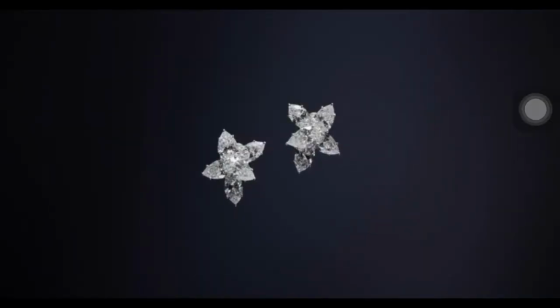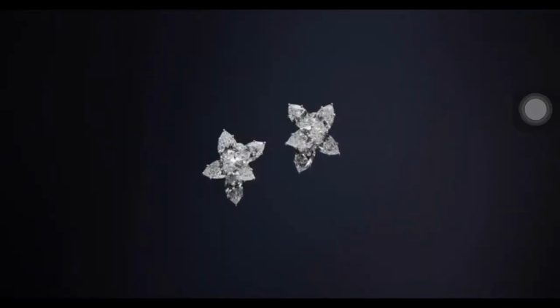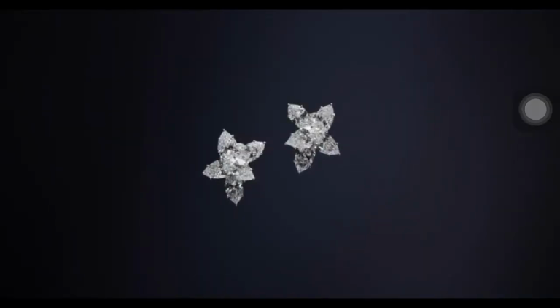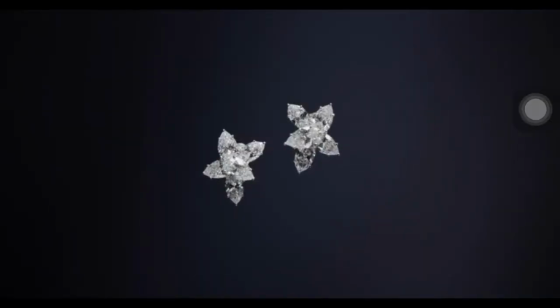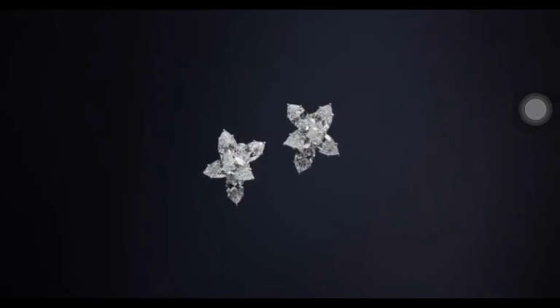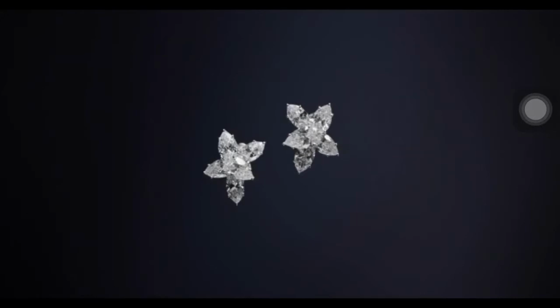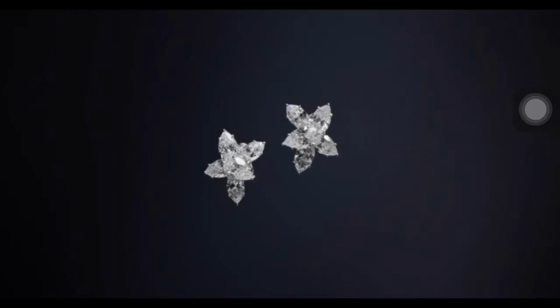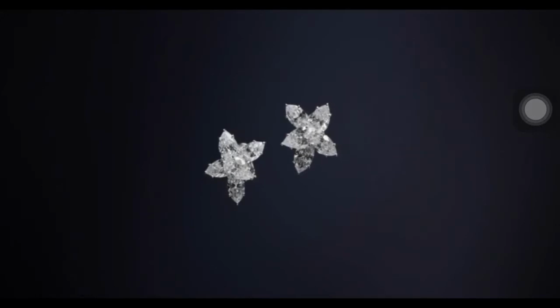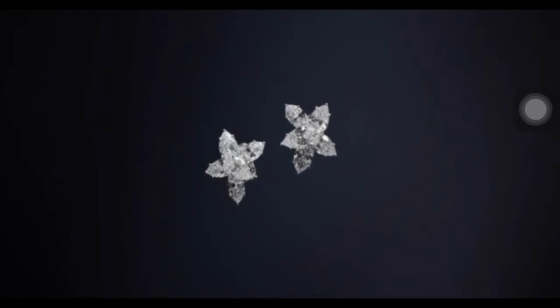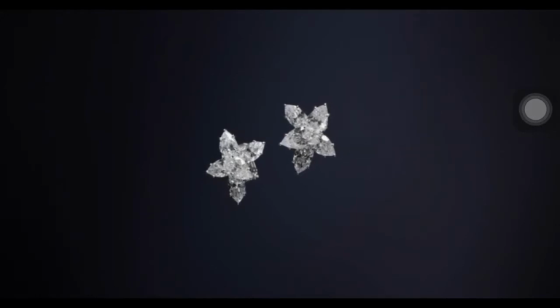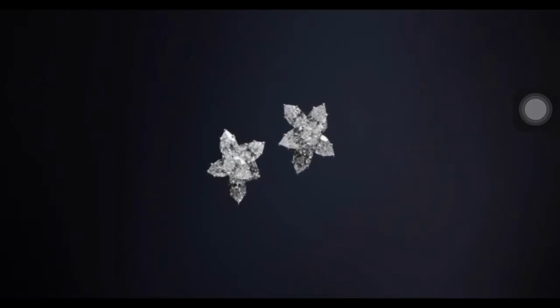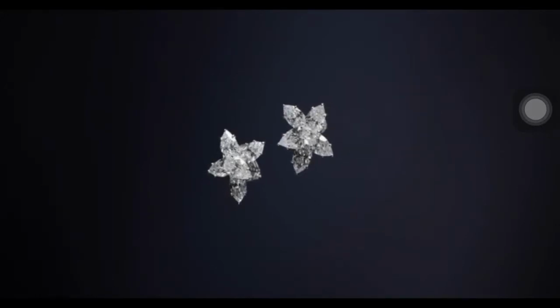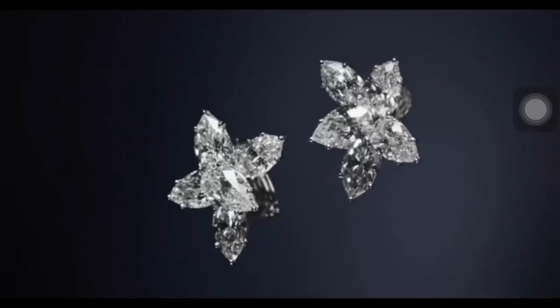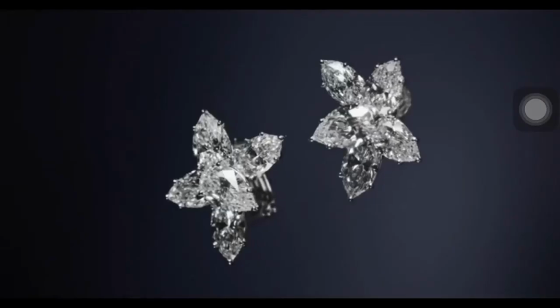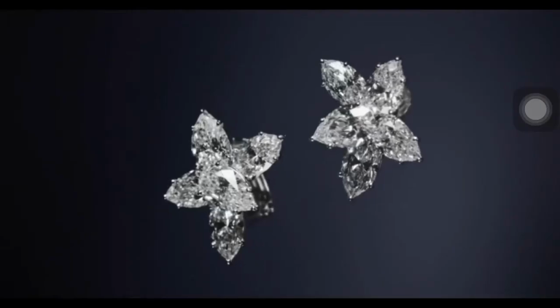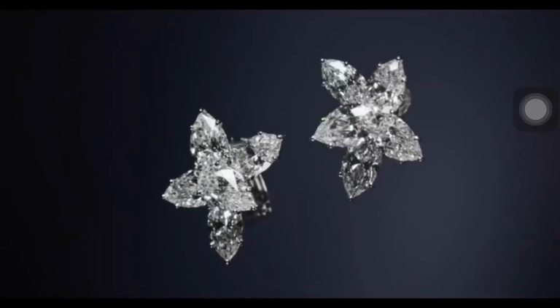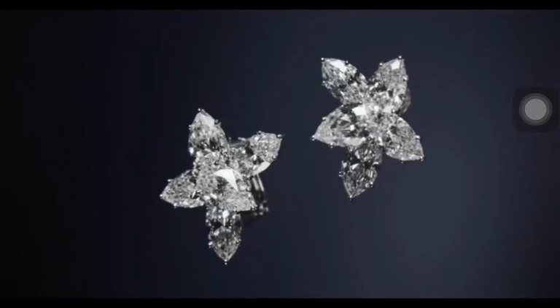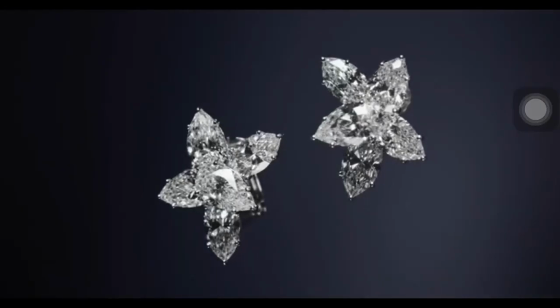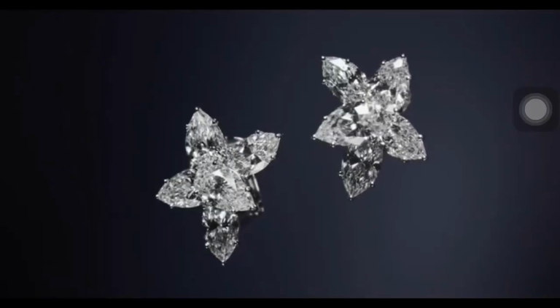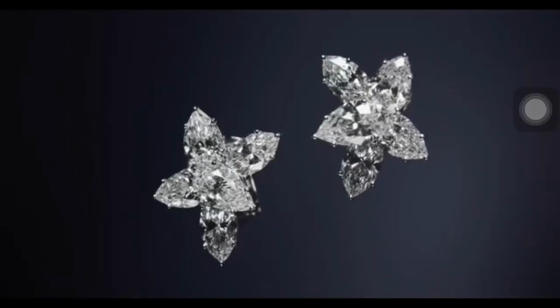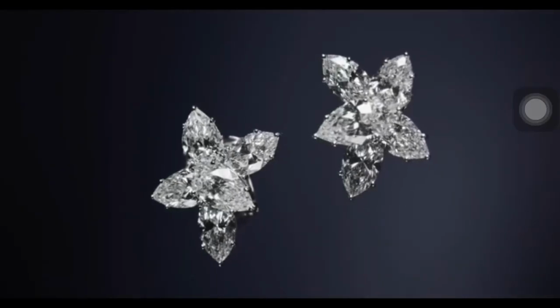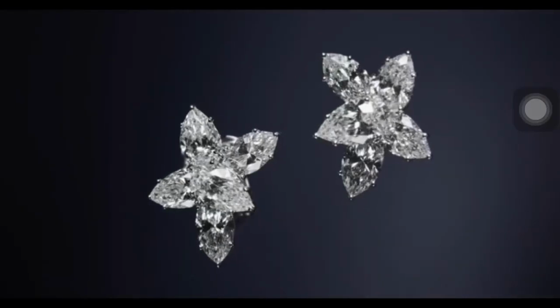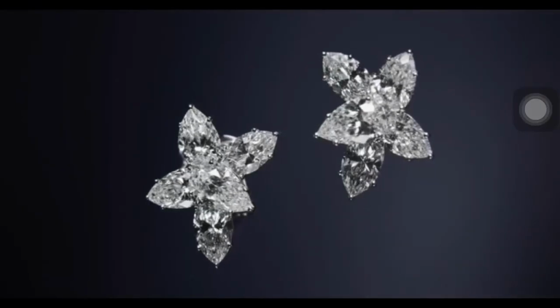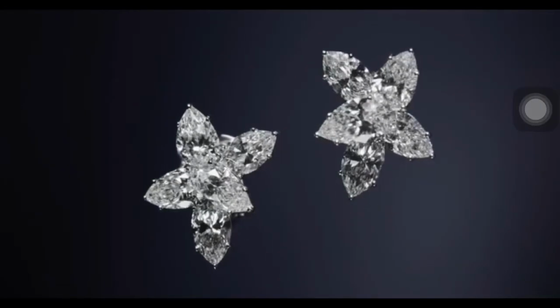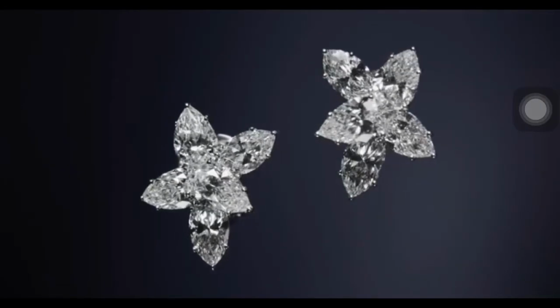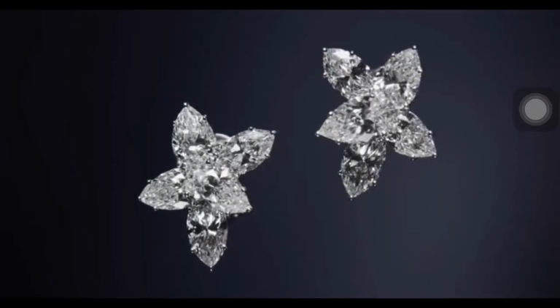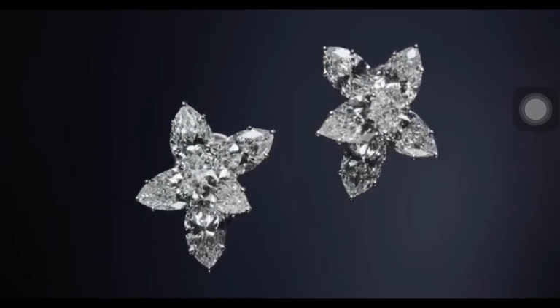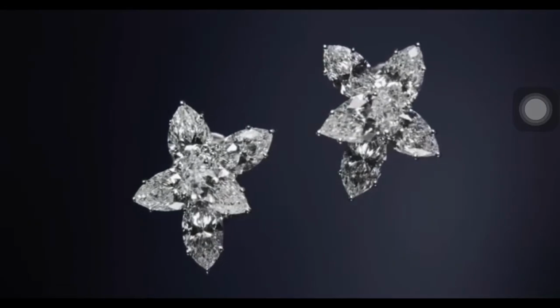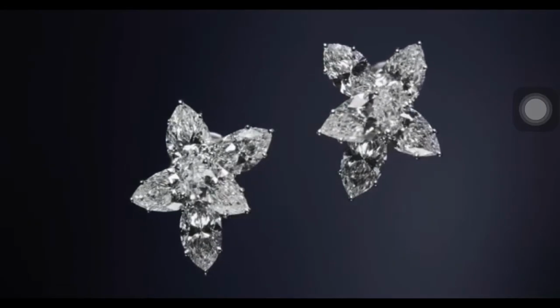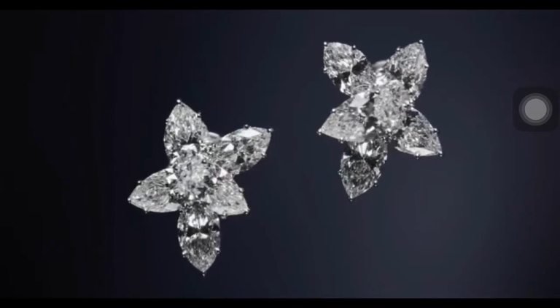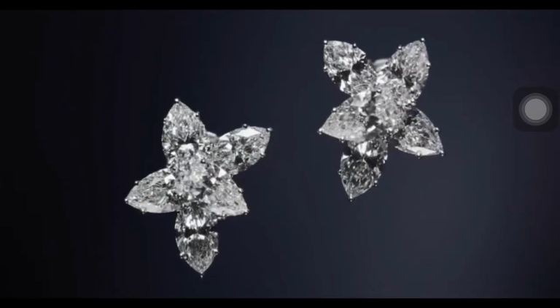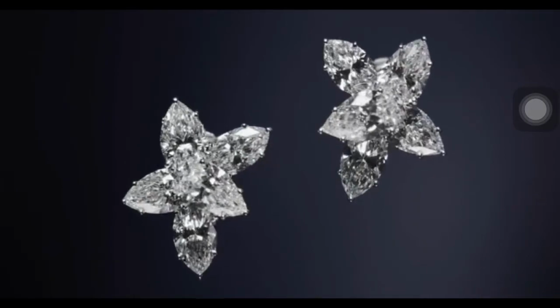This pair of diamond Winston earrings features six pear-shaped and four marquise-shaped diamonds weighing a total of 14.72 carats, set in platinum.